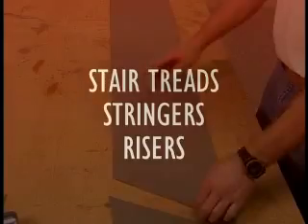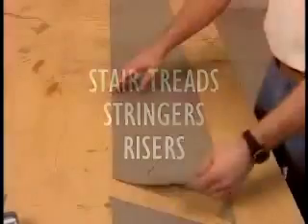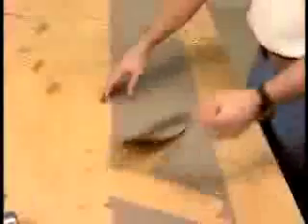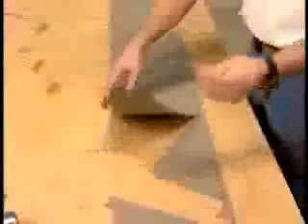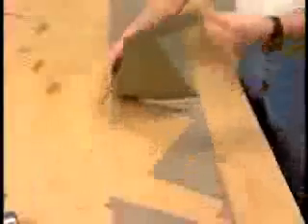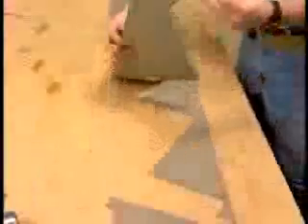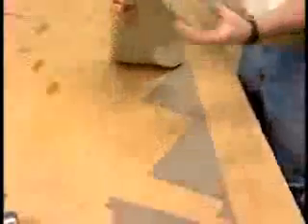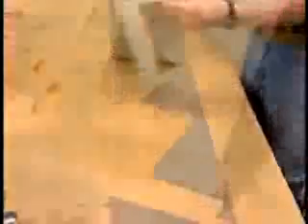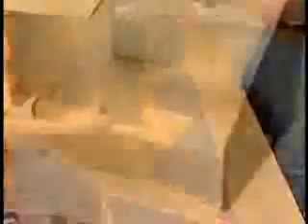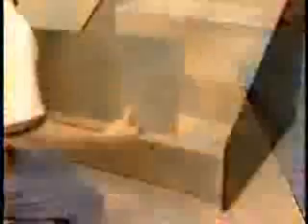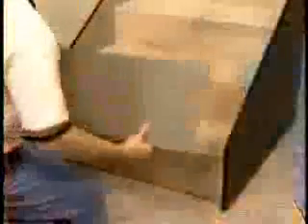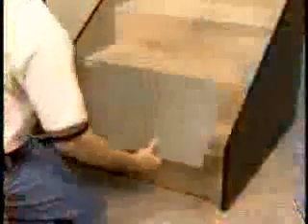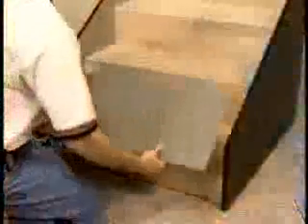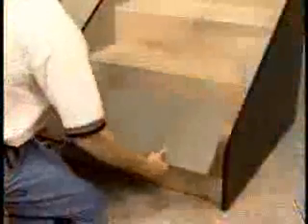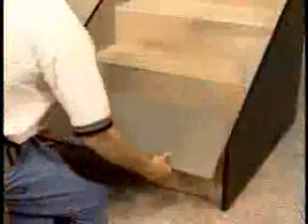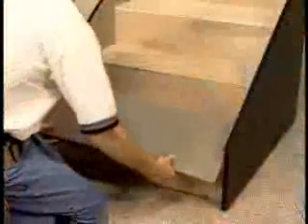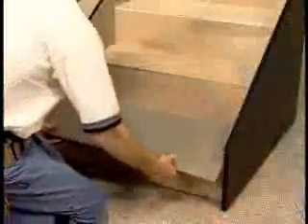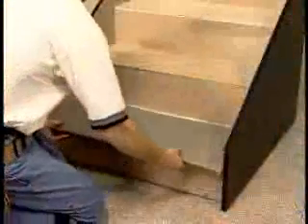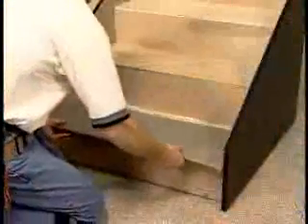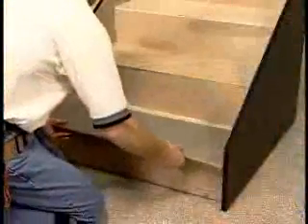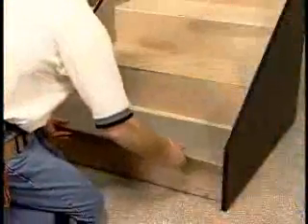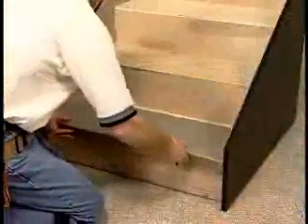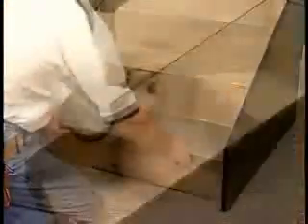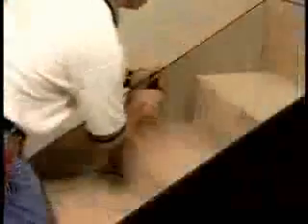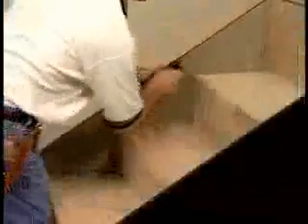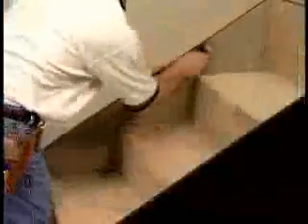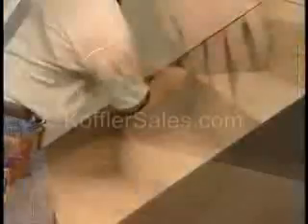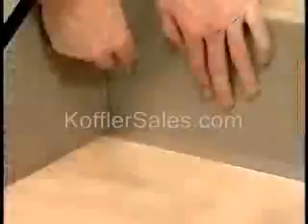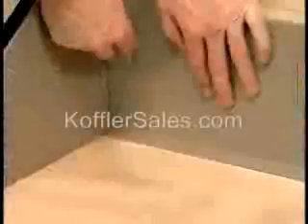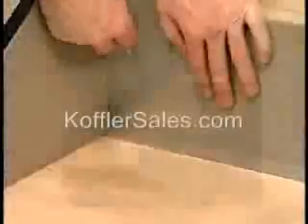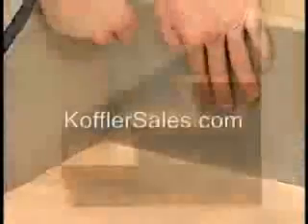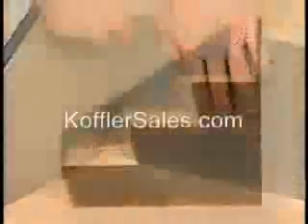In this video, you will learn how to install Johnsonite stair treads, stringers and risers.